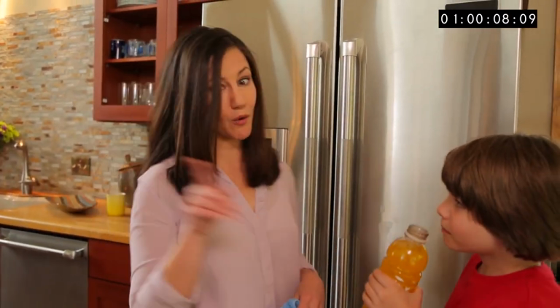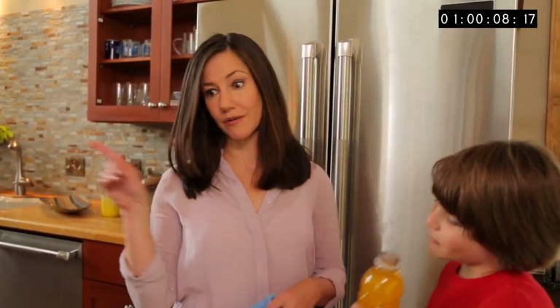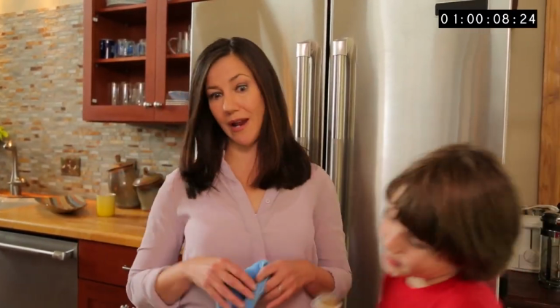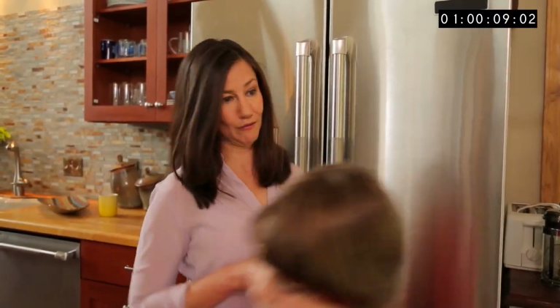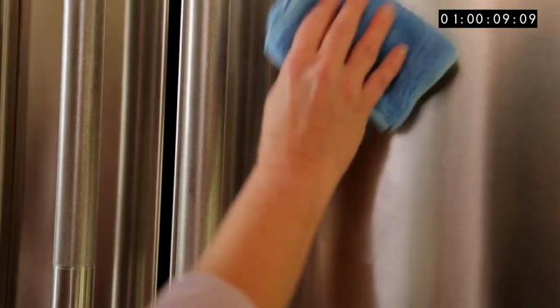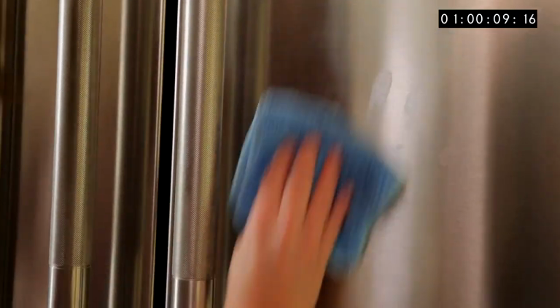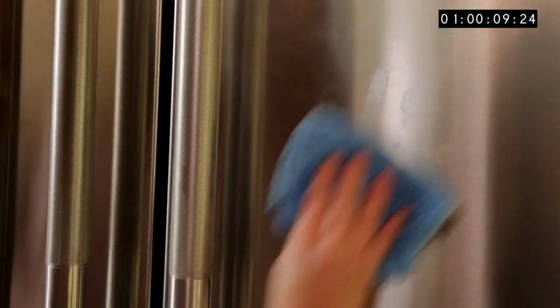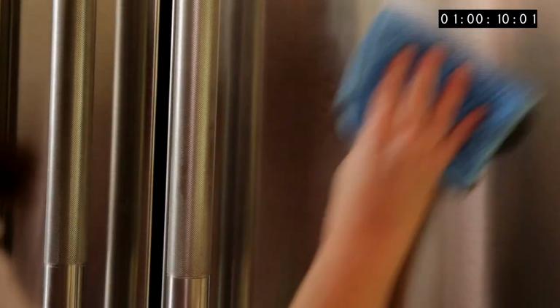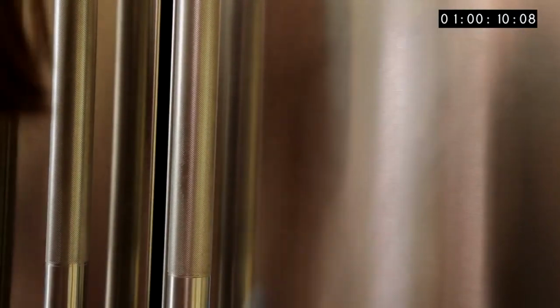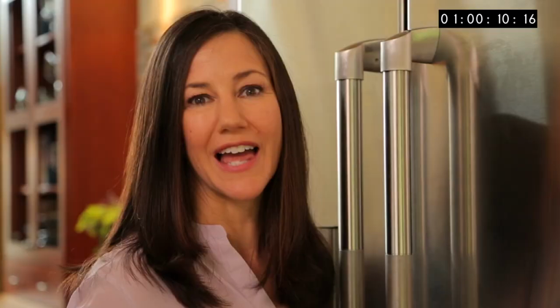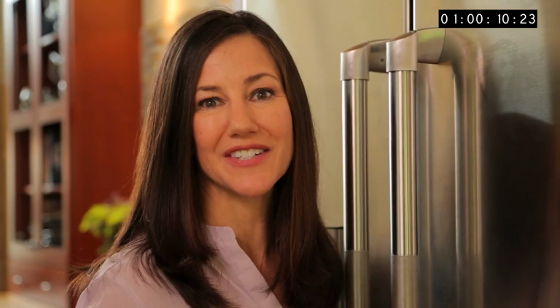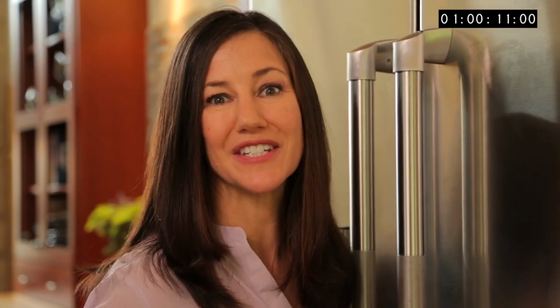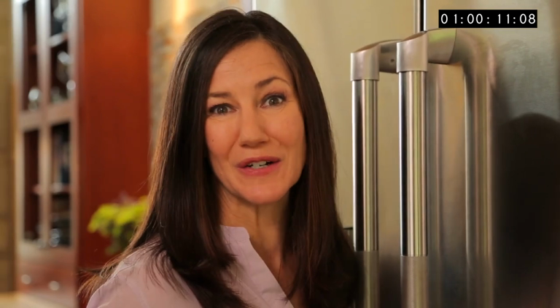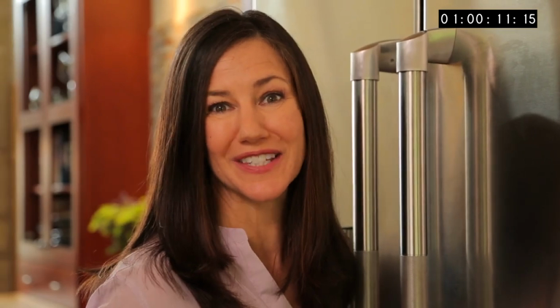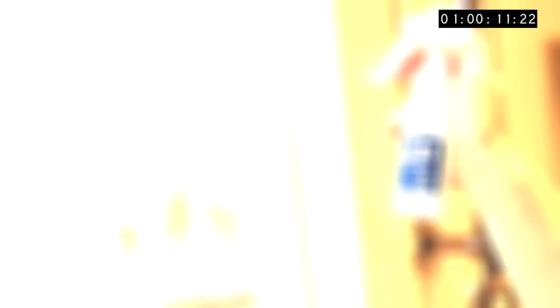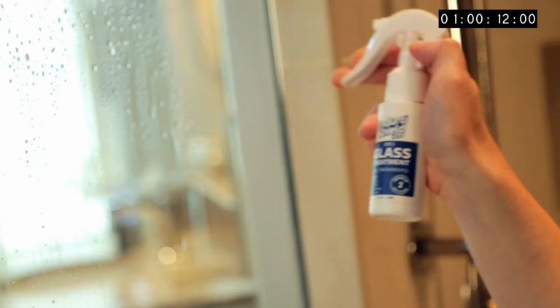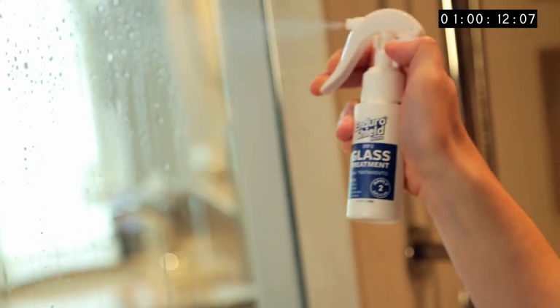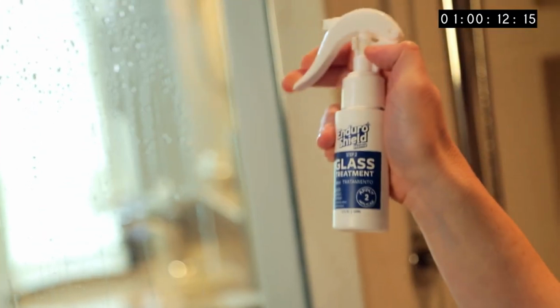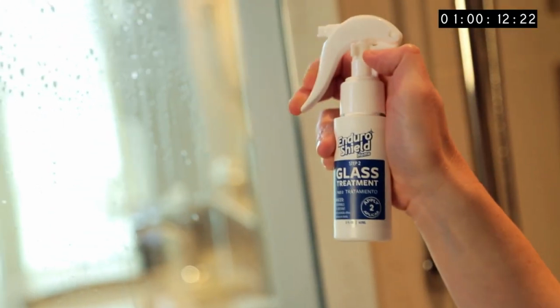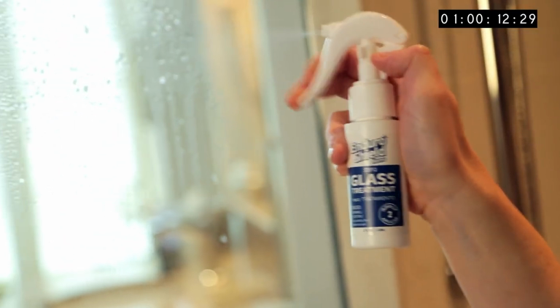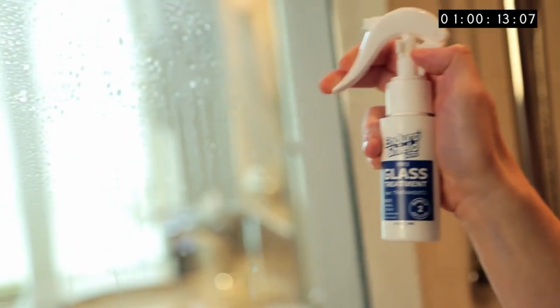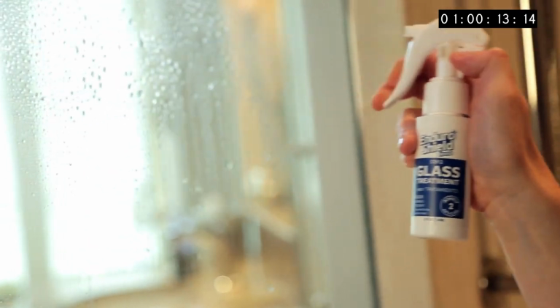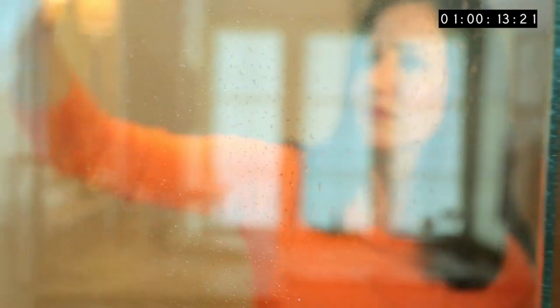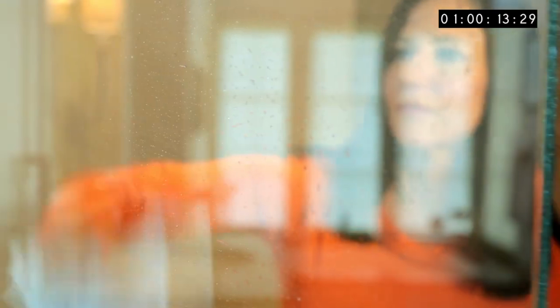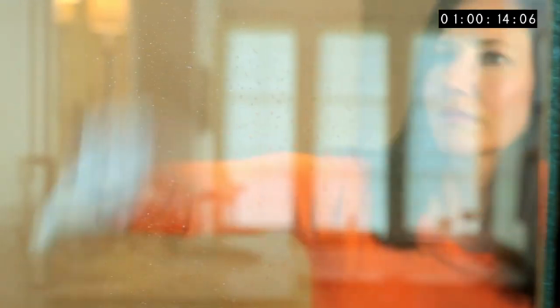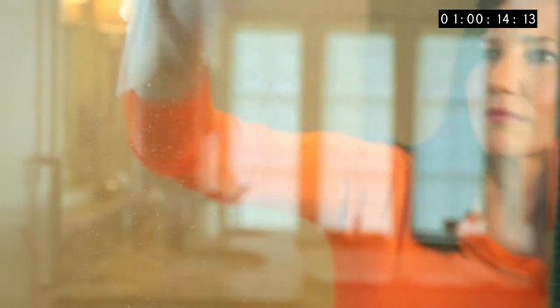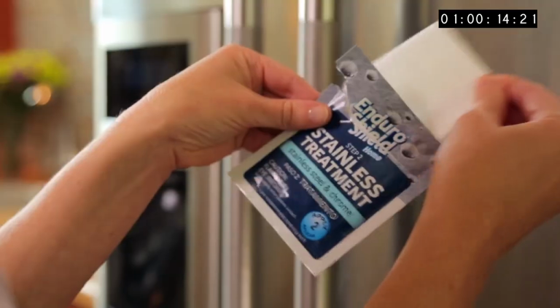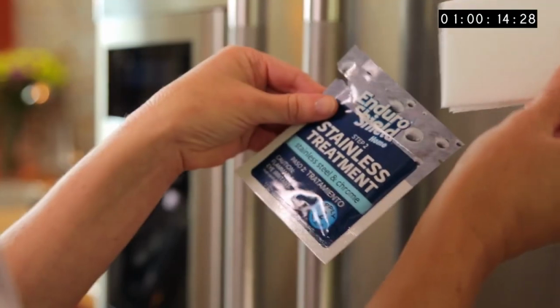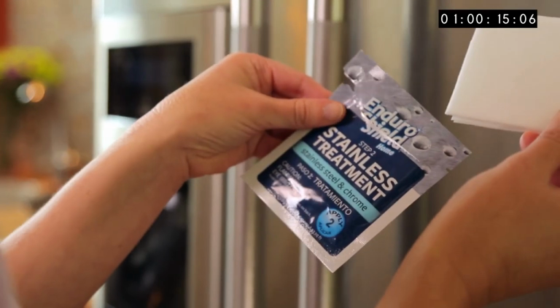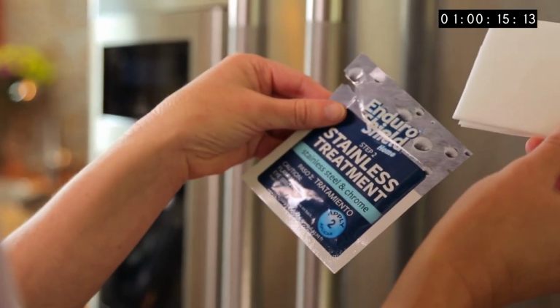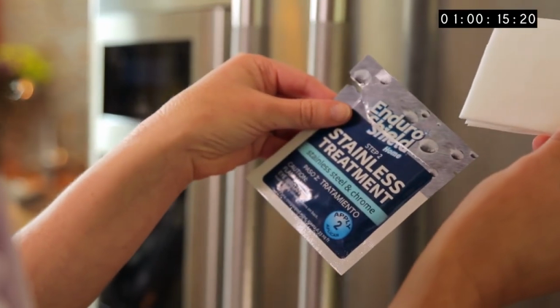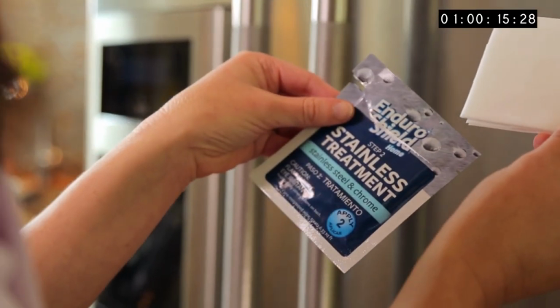Shower. Now. It's simple to do and lasts years. EnduroShield easy clean treatments are available for glass, stainless steel and more.